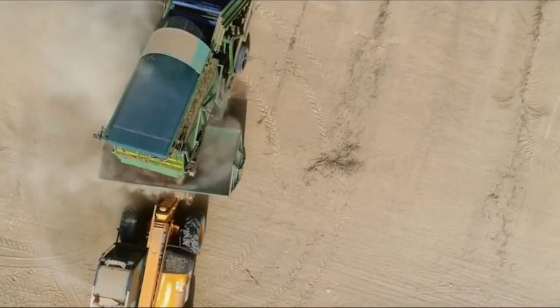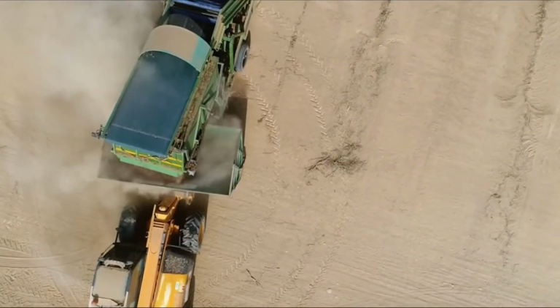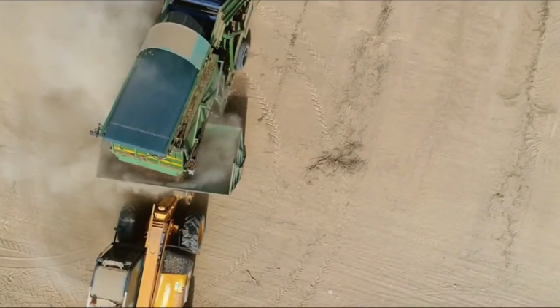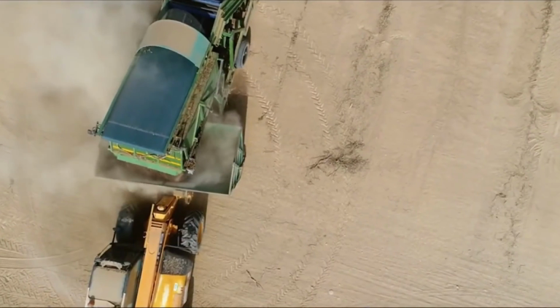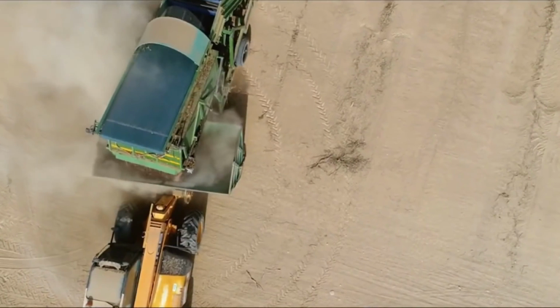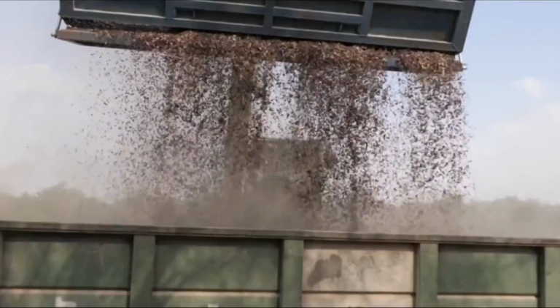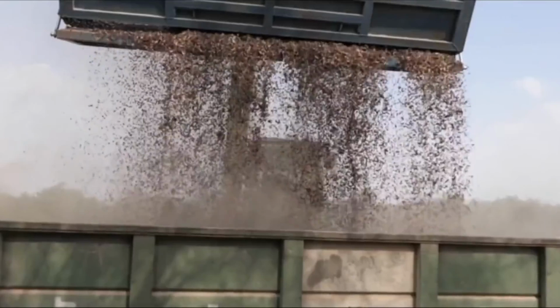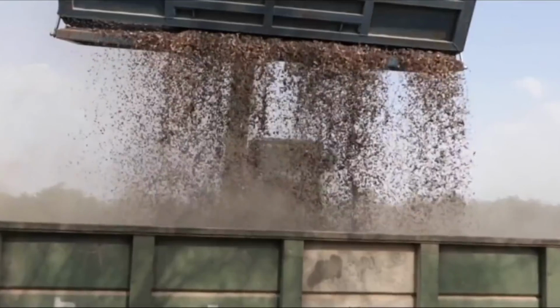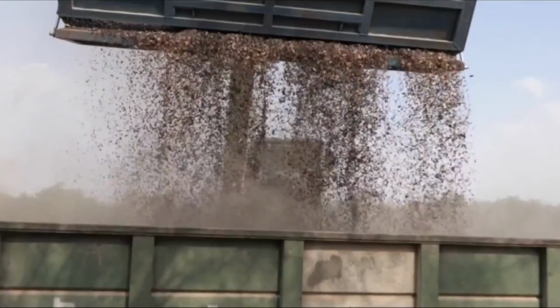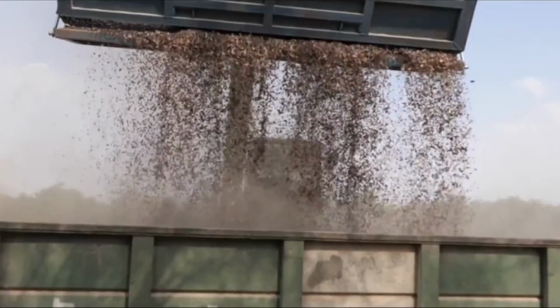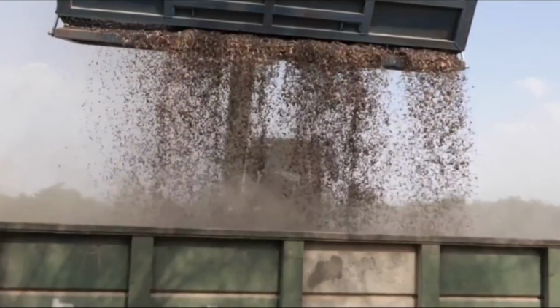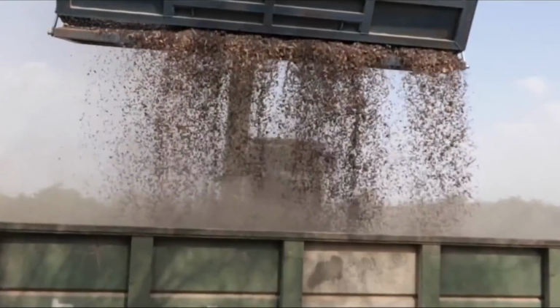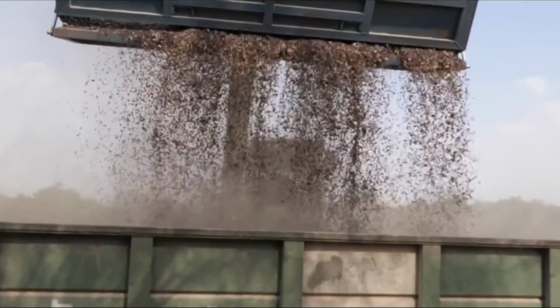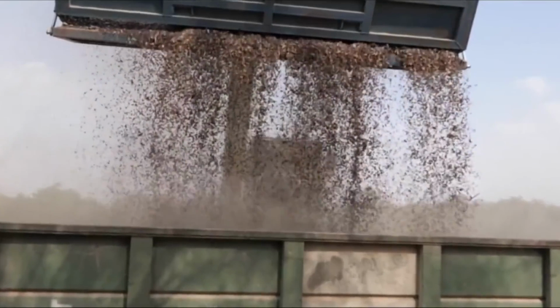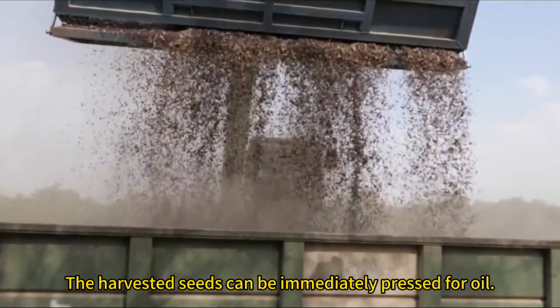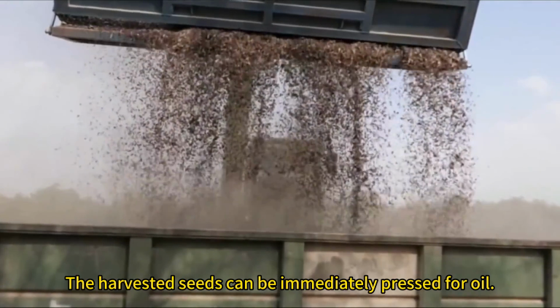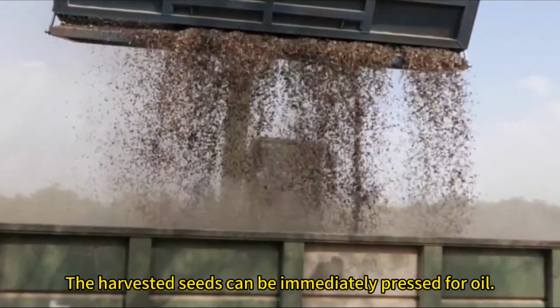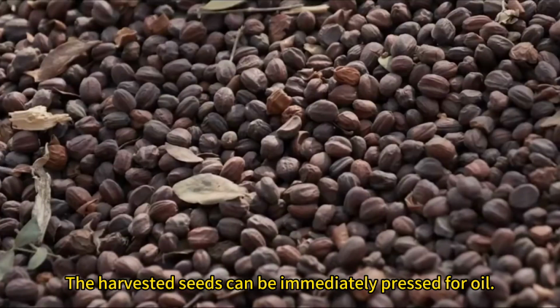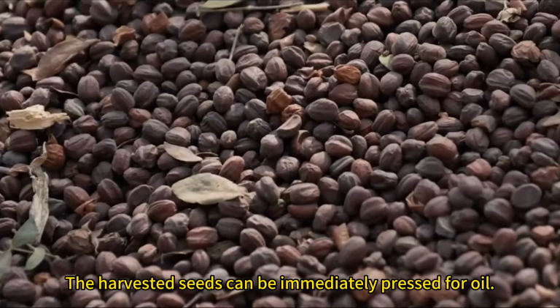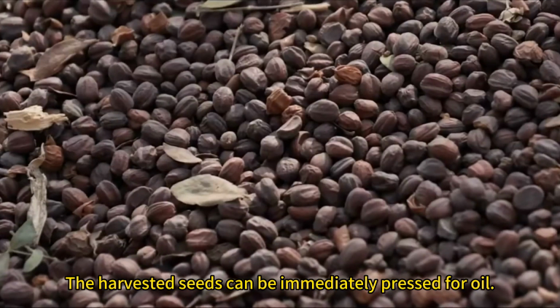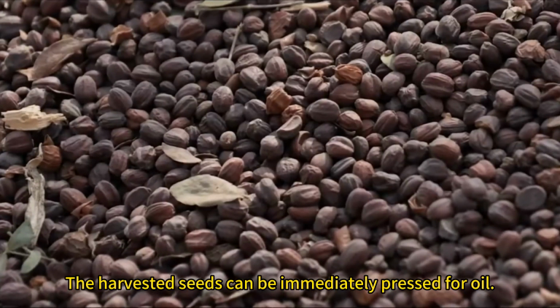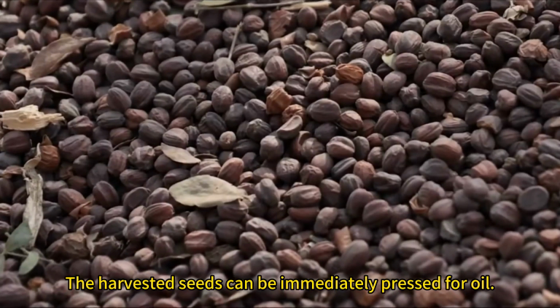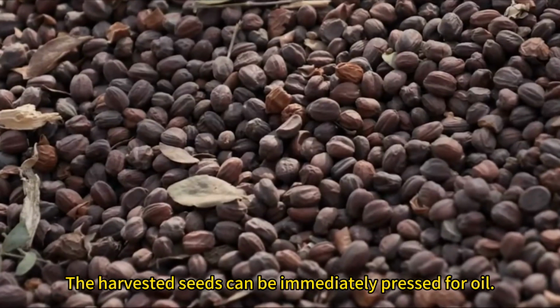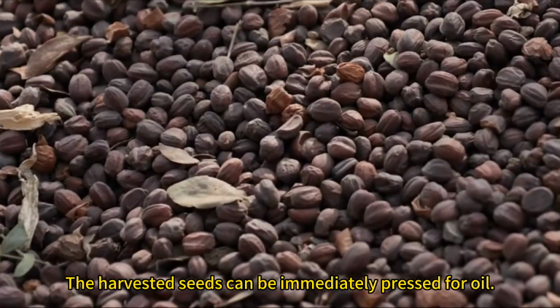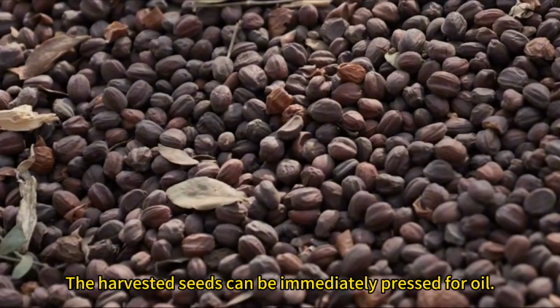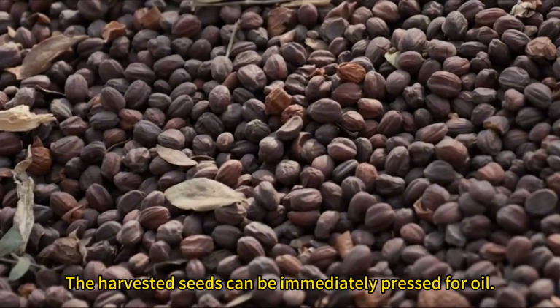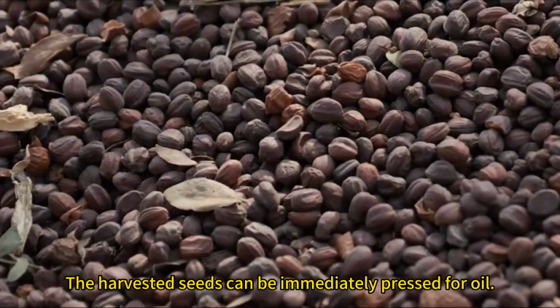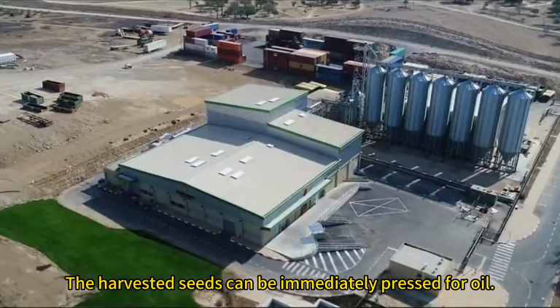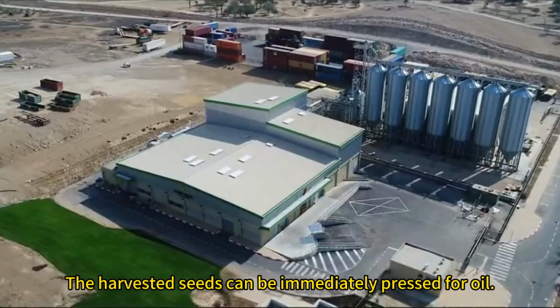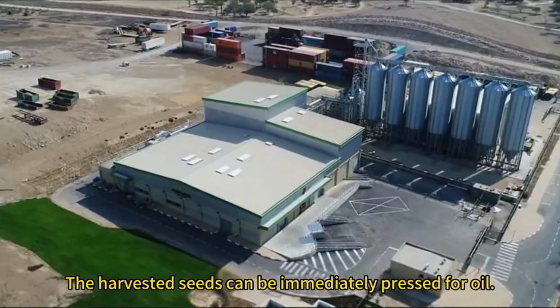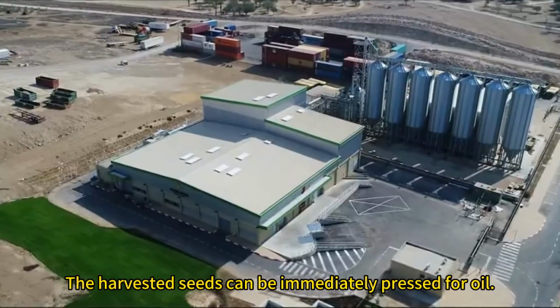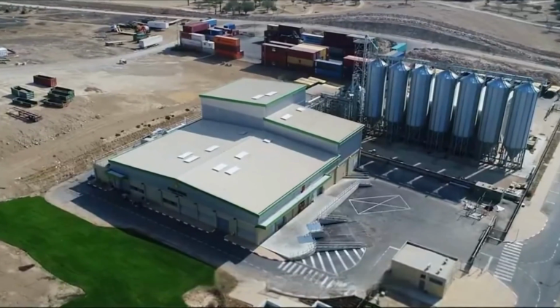The harvested seeds can be immediately pressed for oil.